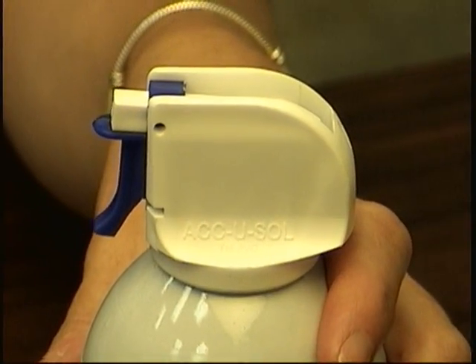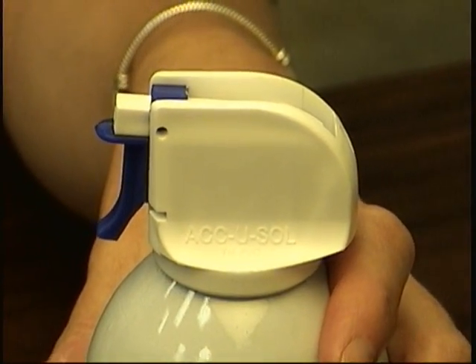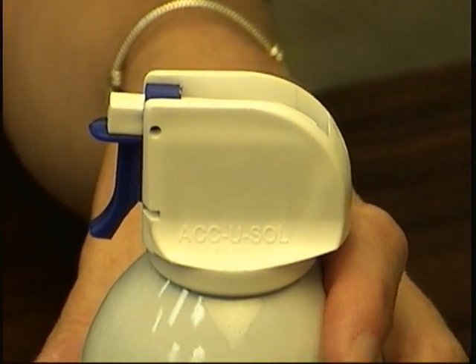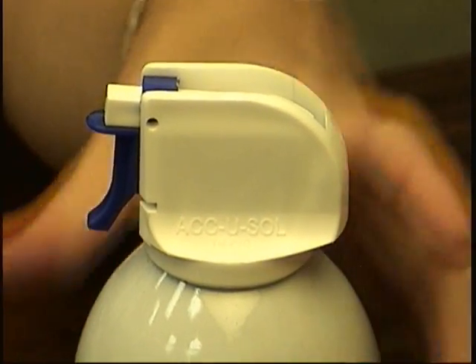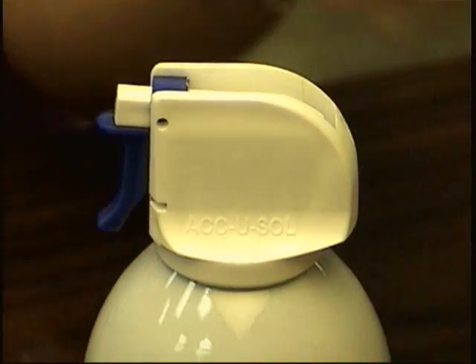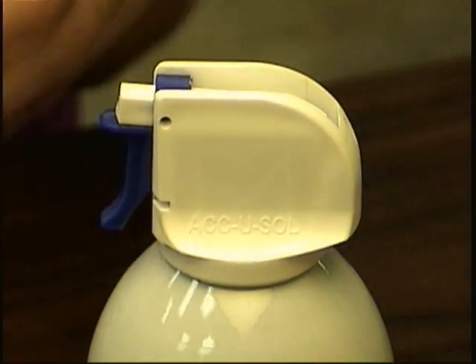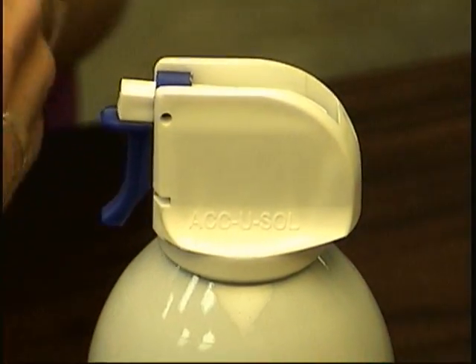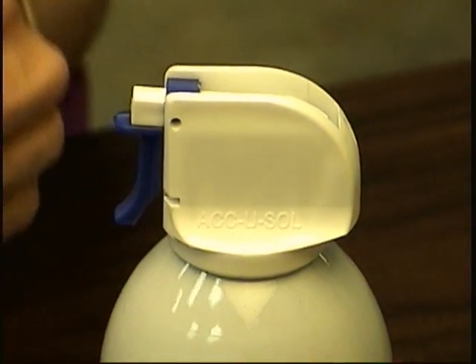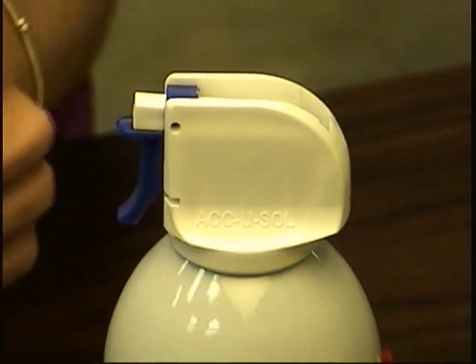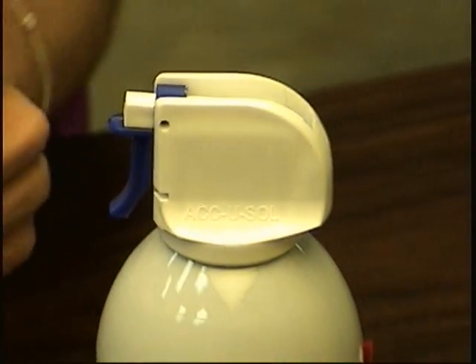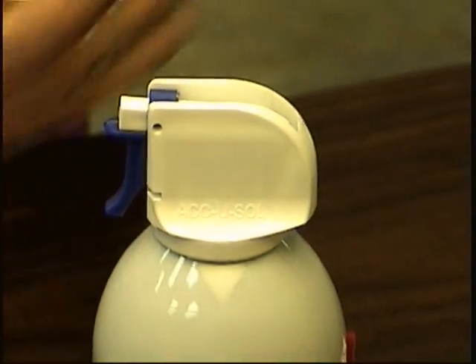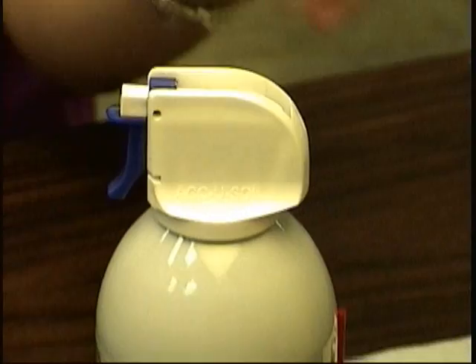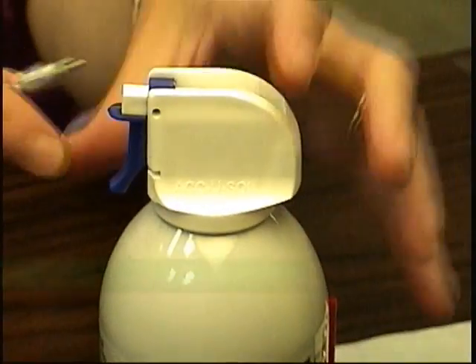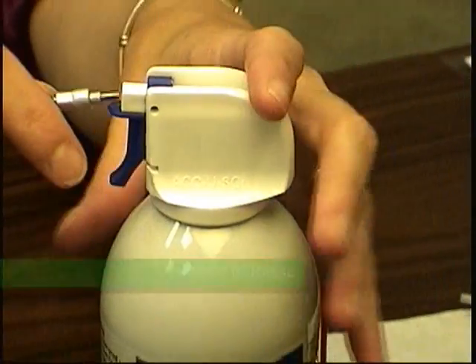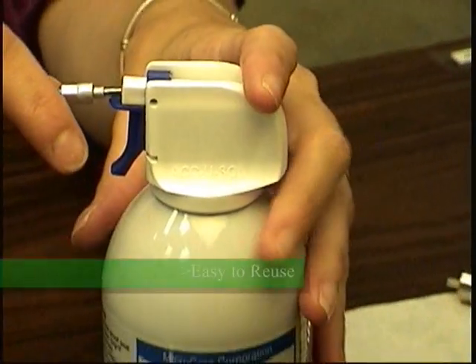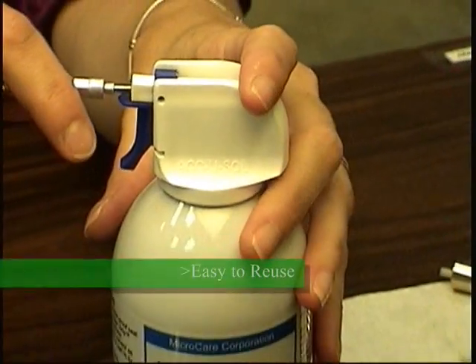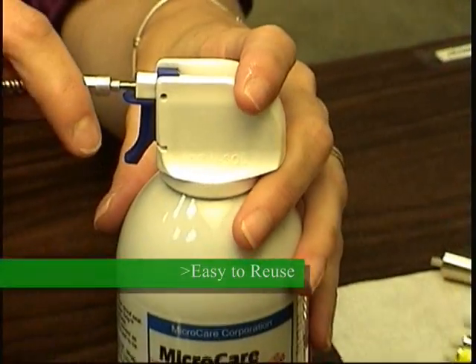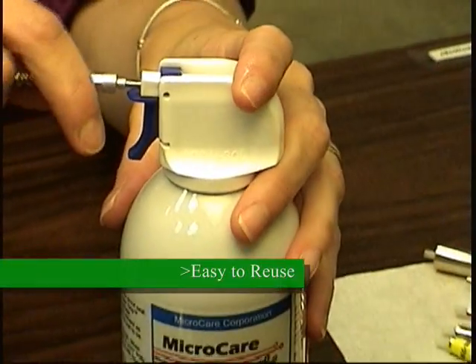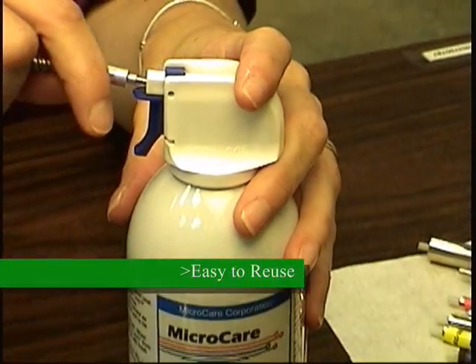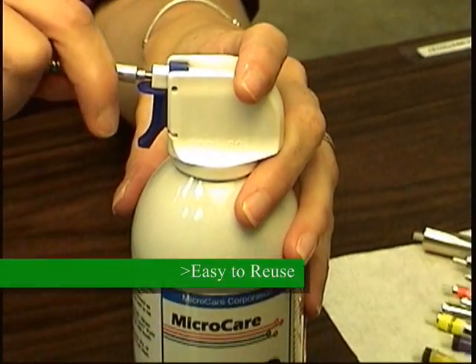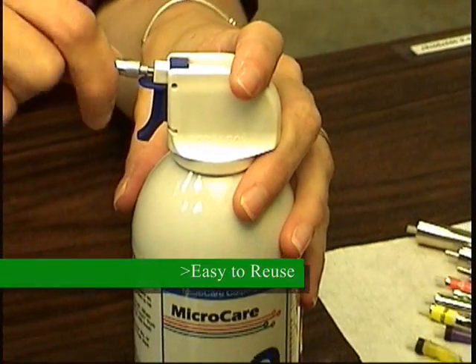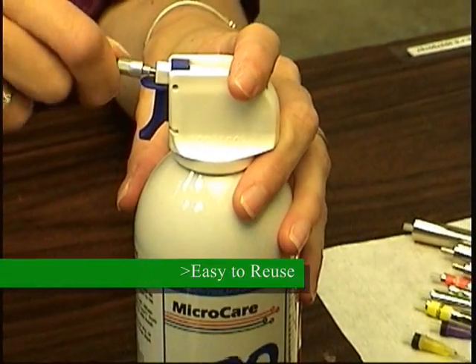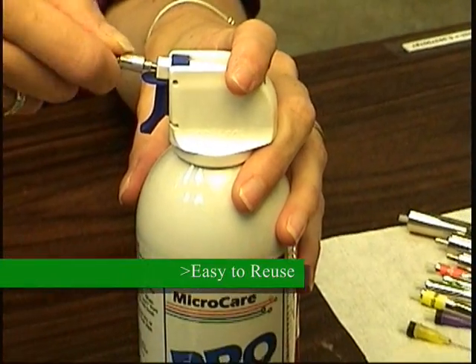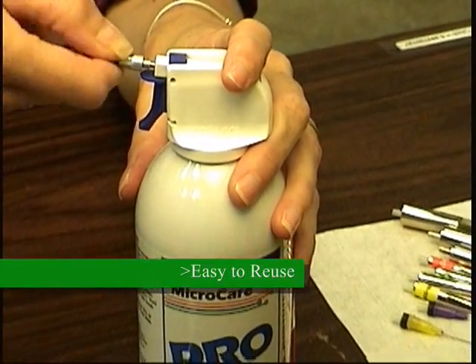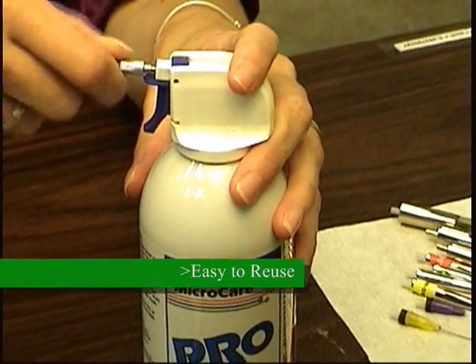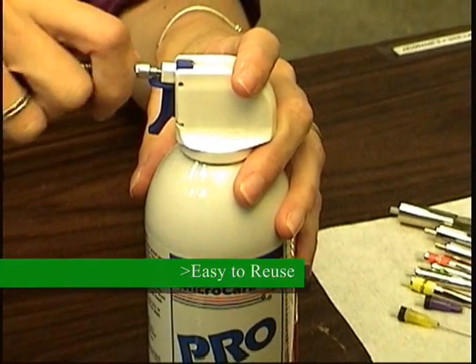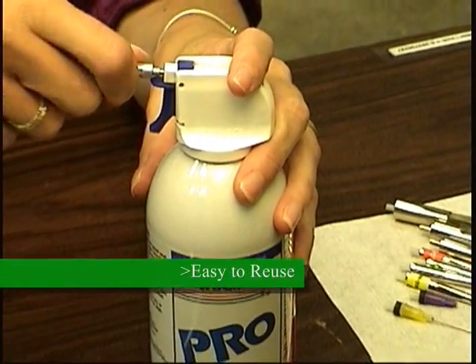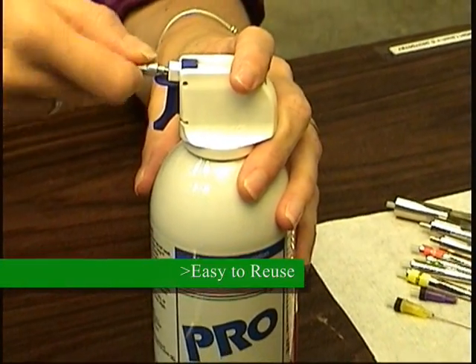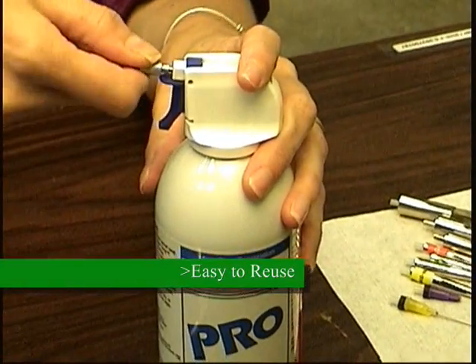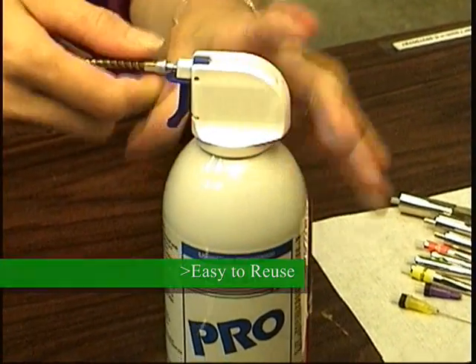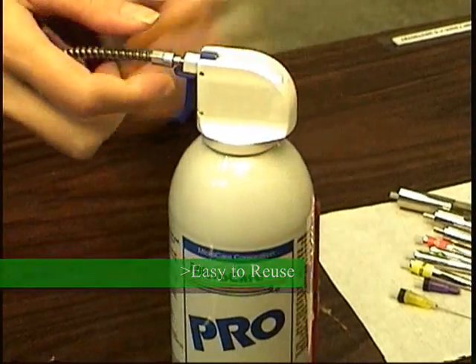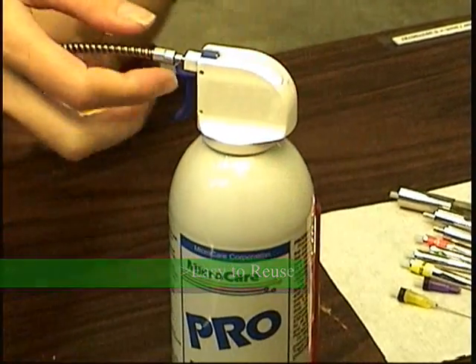The trigger grip is reusable. When a can is empty, you just put a new one on — it only takes a matter of moments.